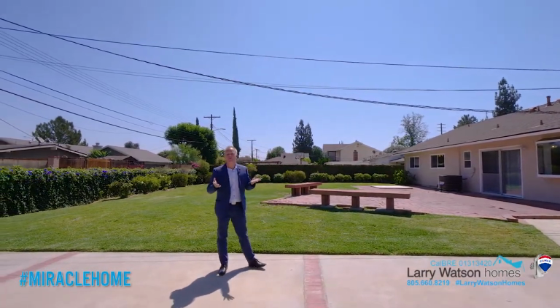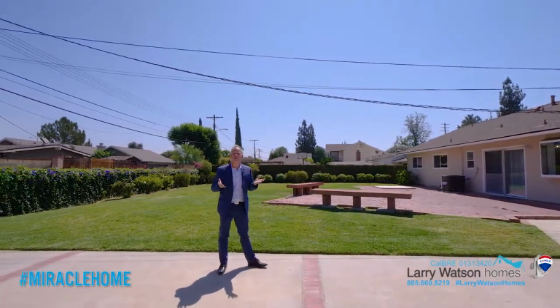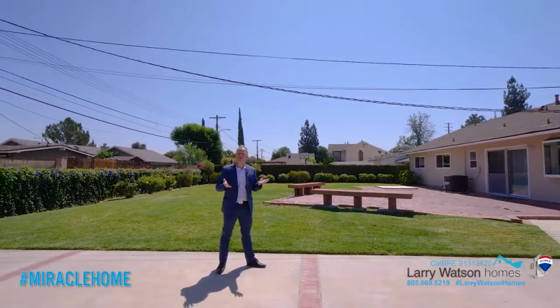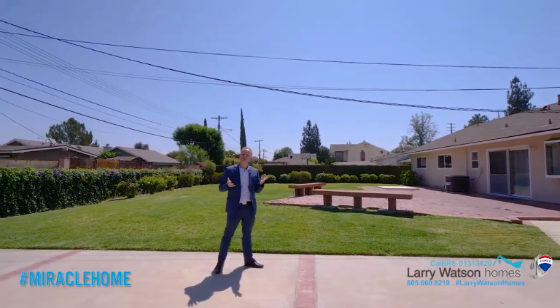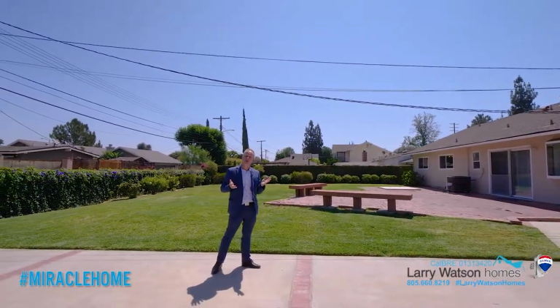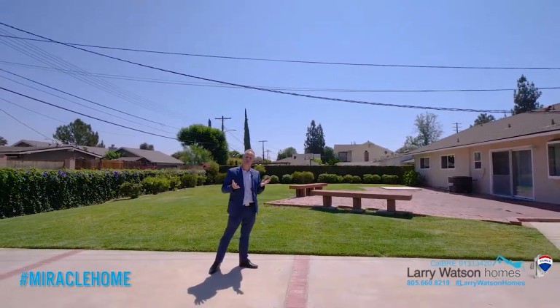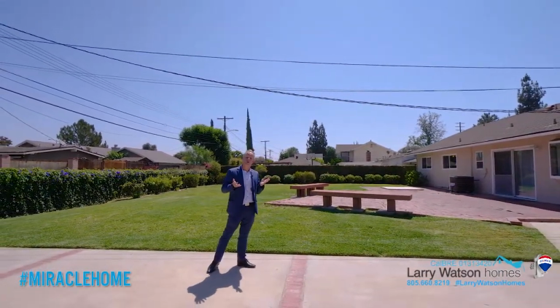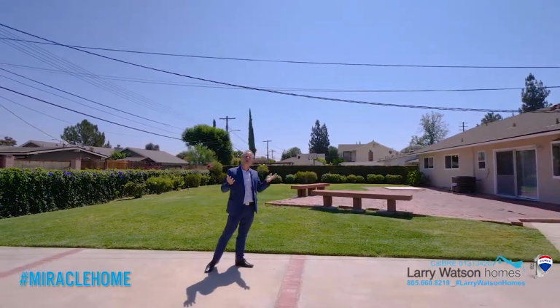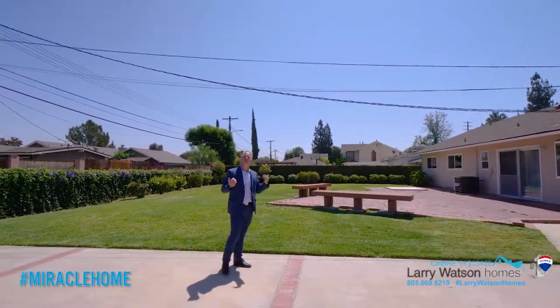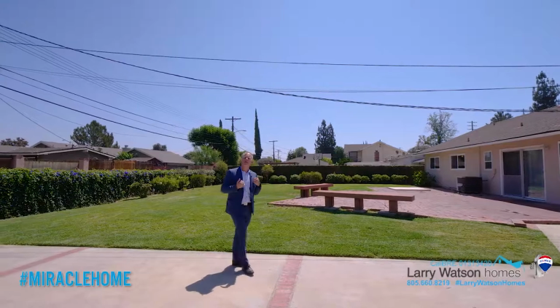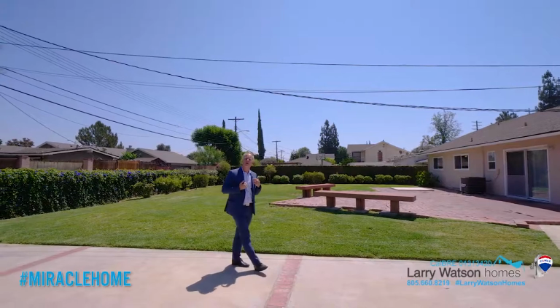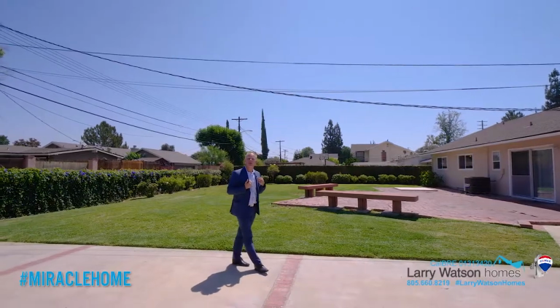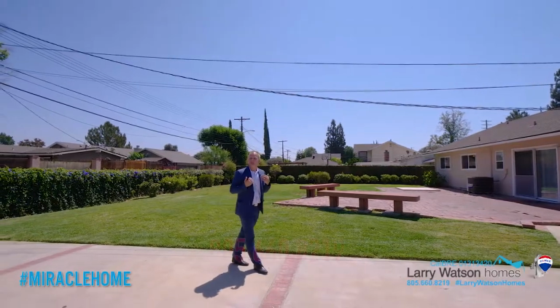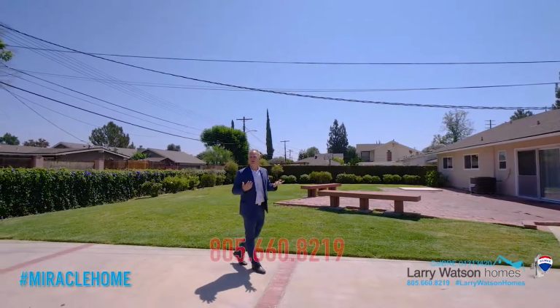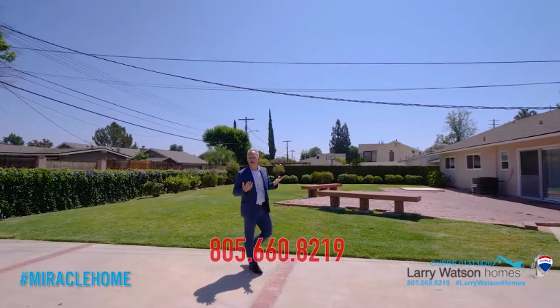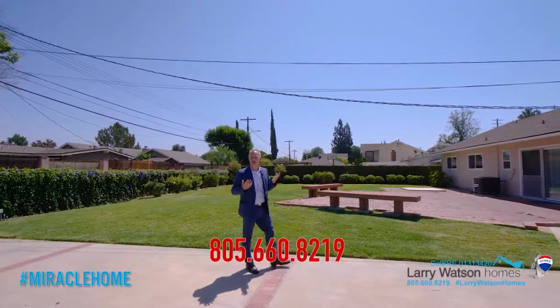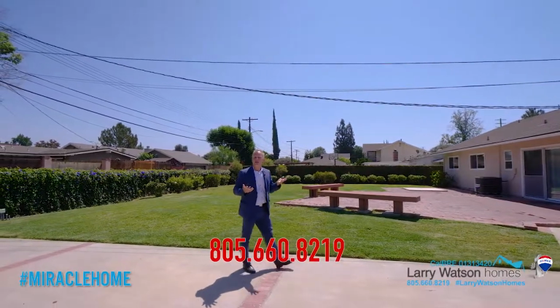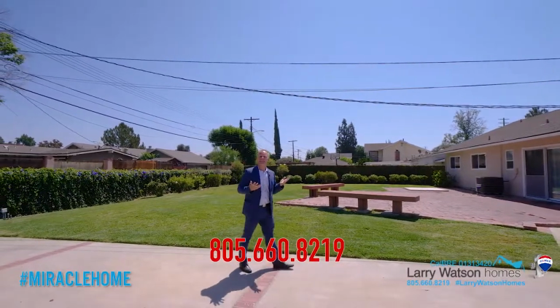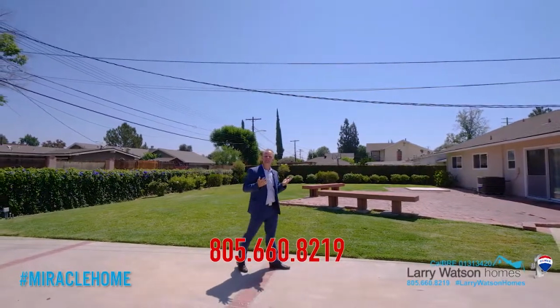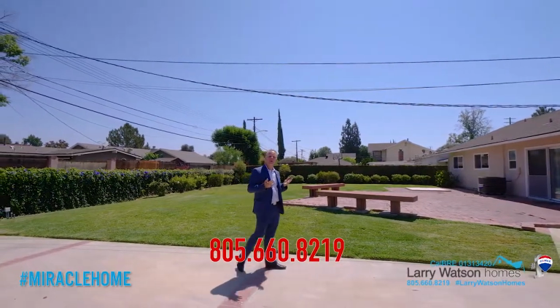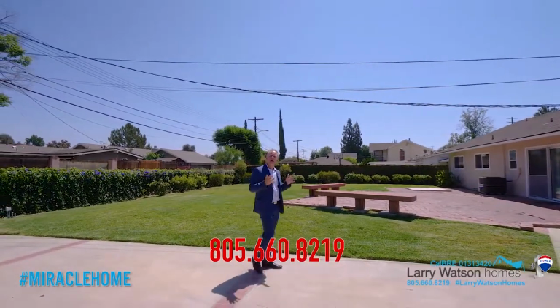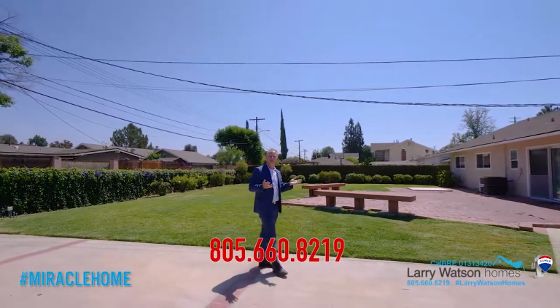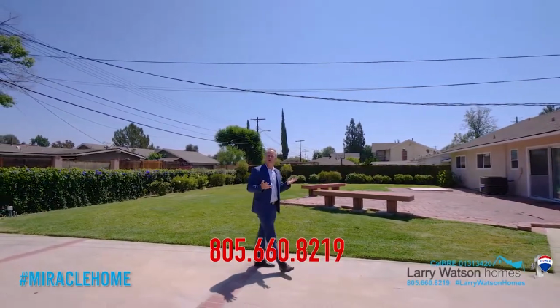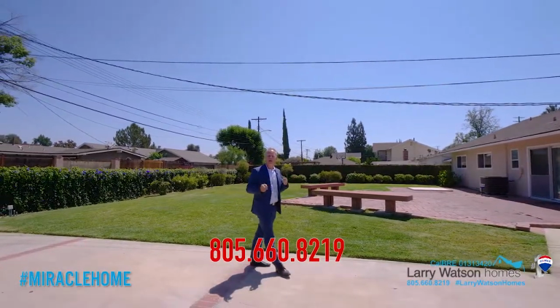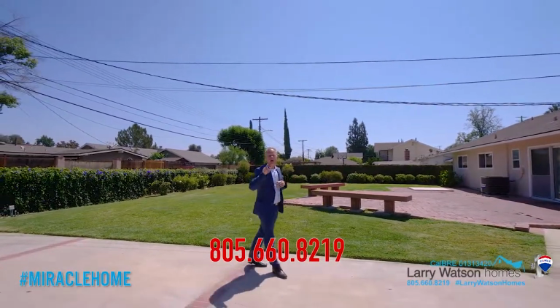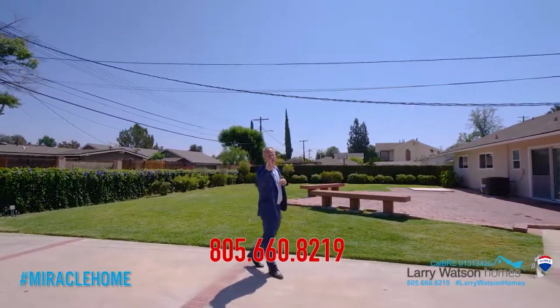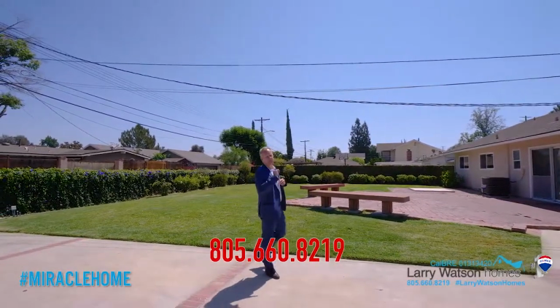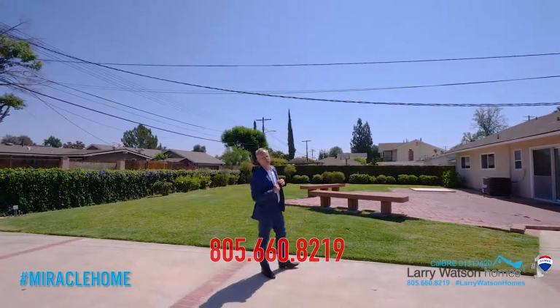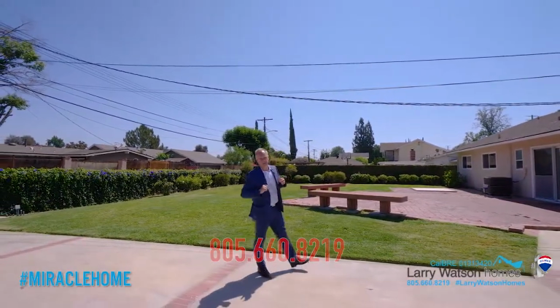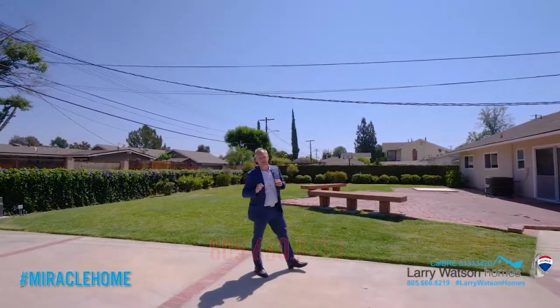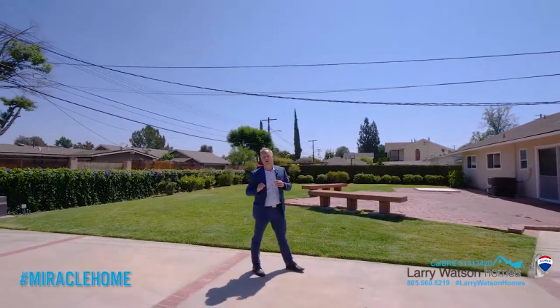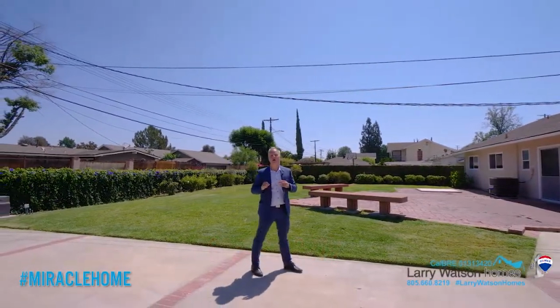For more information or a private tour, feel free to give me a call. The number is 805-660-8219. I'm never too busy to take your call.